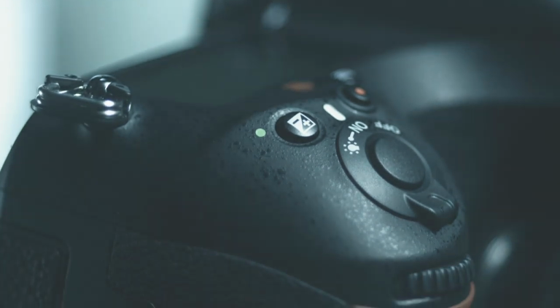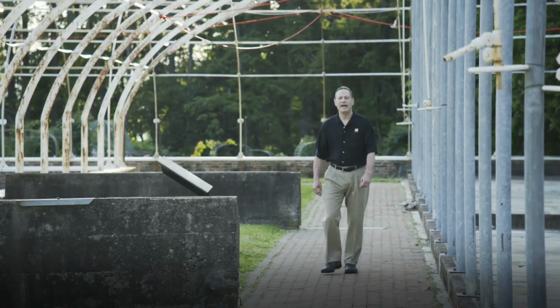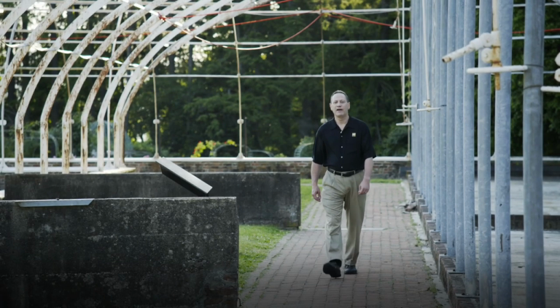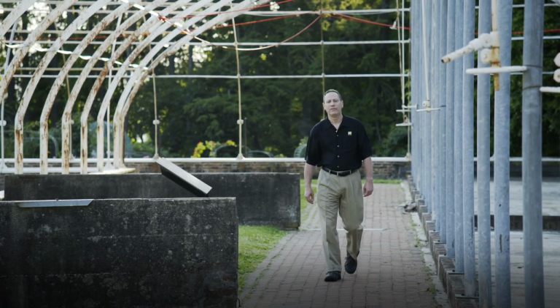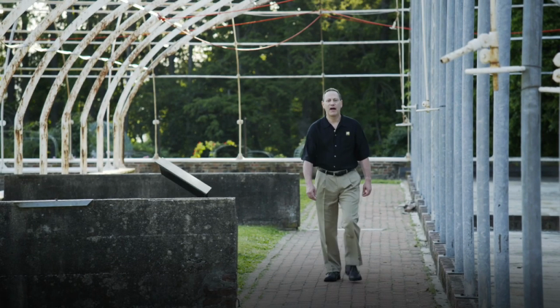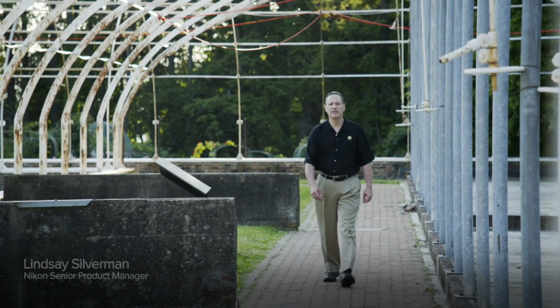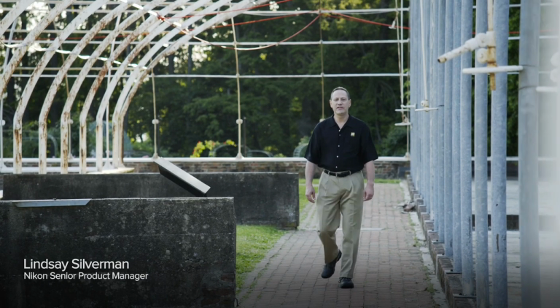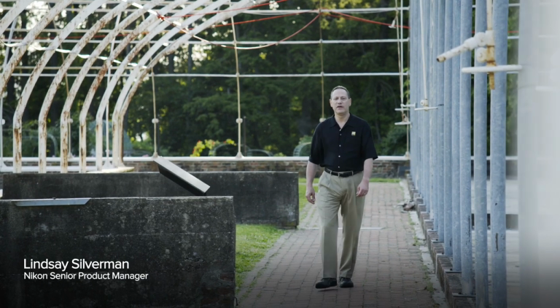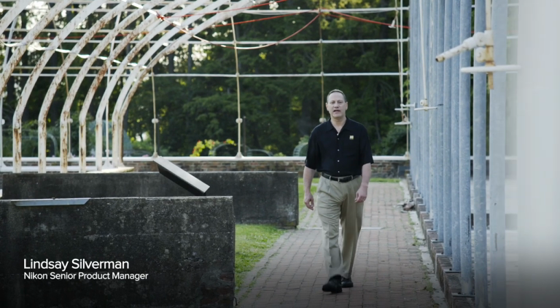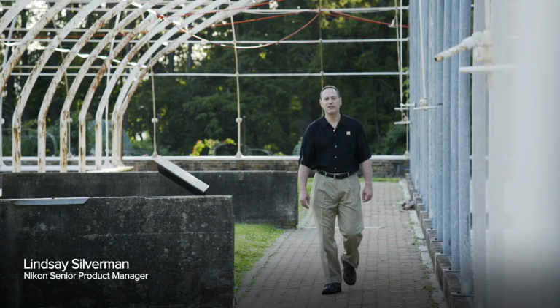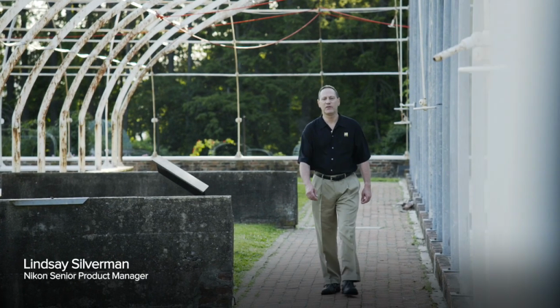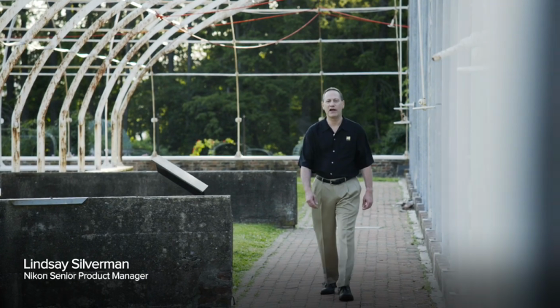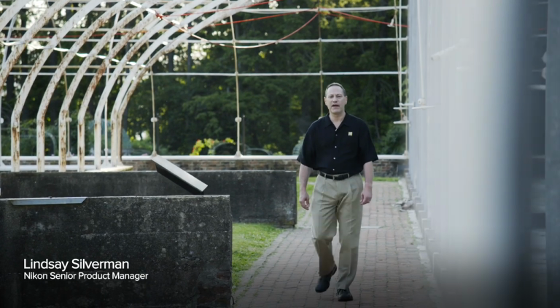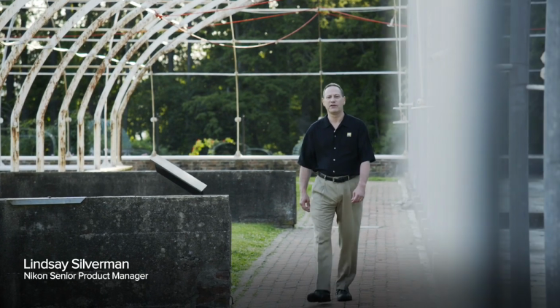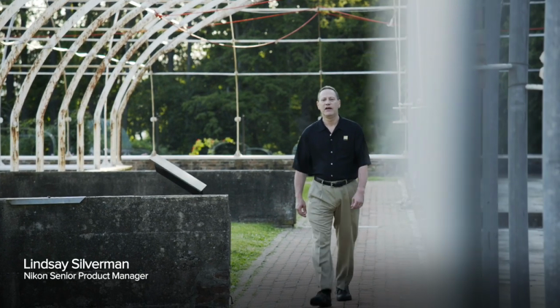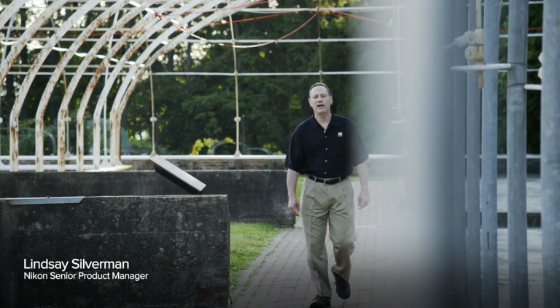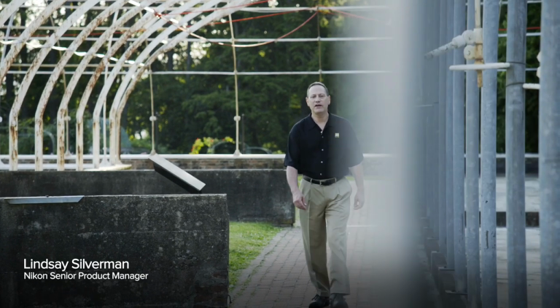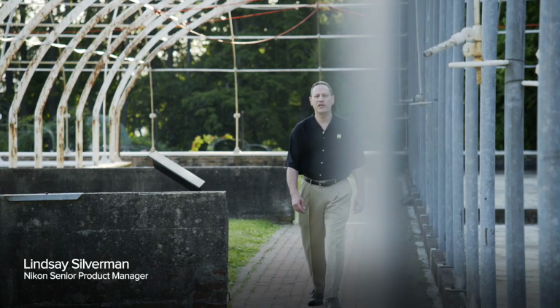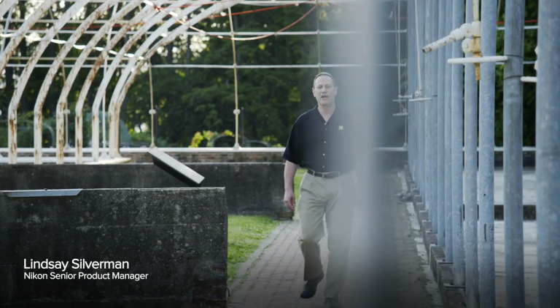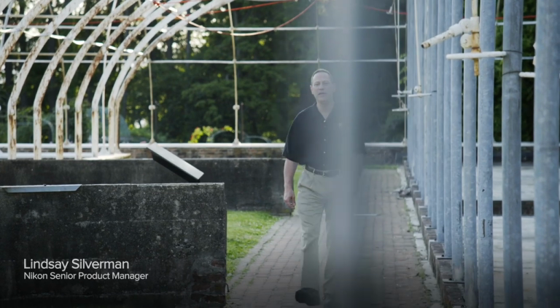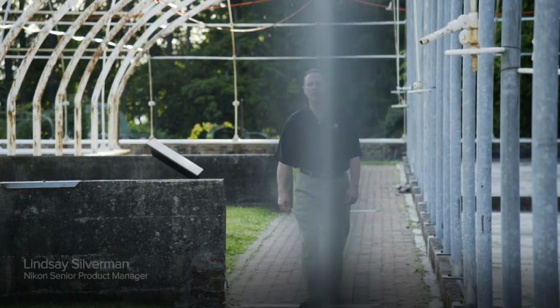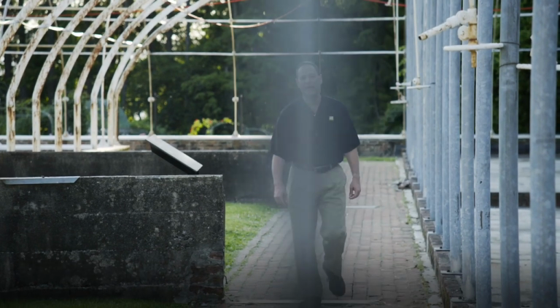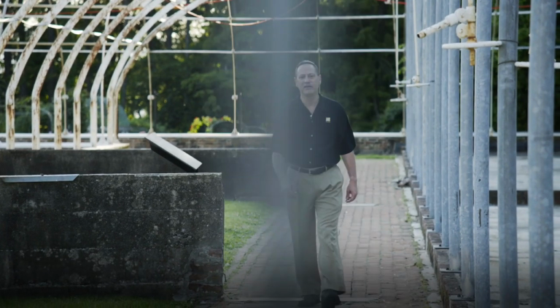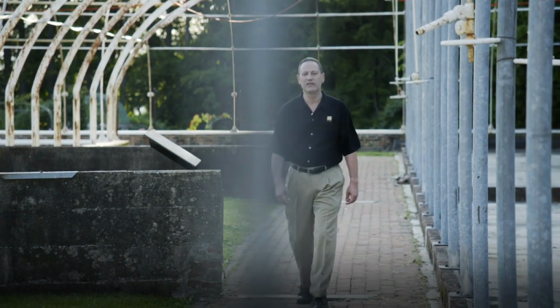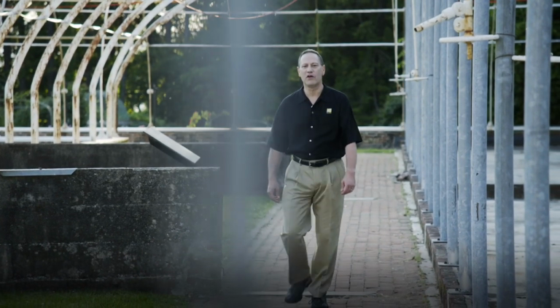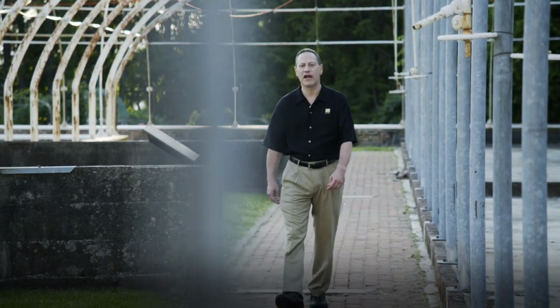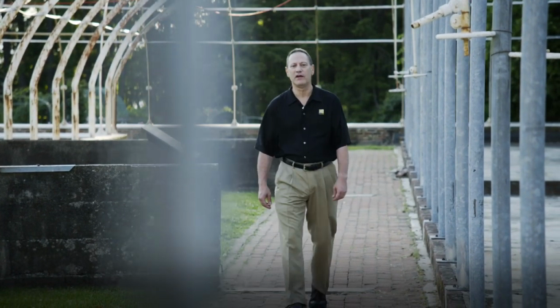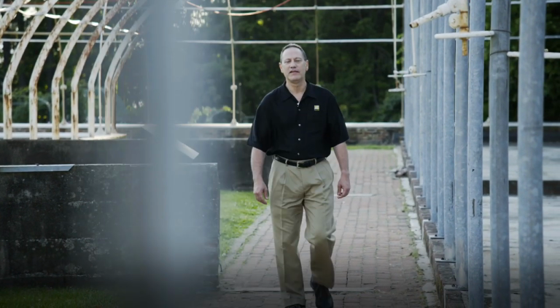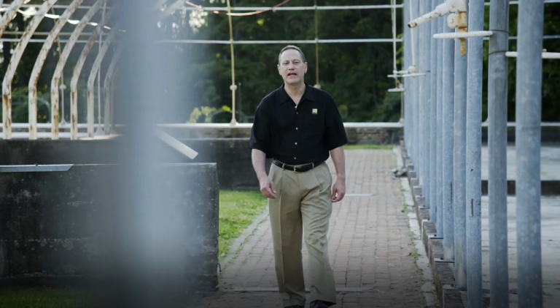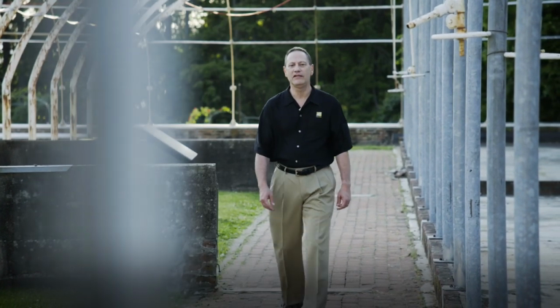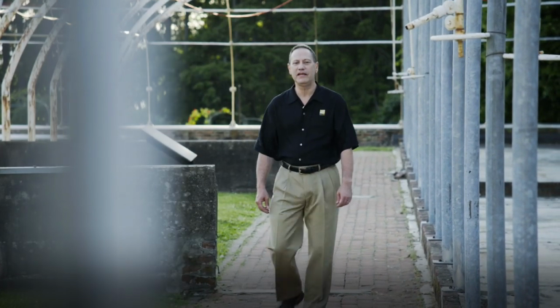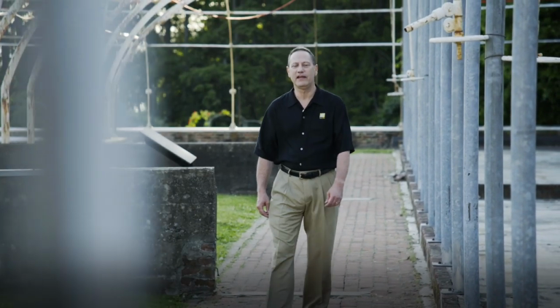Hi there, I'm Lindsey Silverman, Nikon Senior Product Manager, and I'm here to tell you about an amazing new Nikon DSLR camera, the Nikon D810.